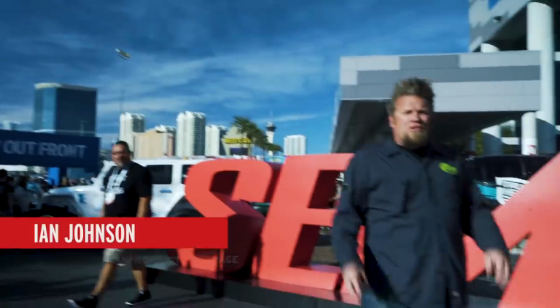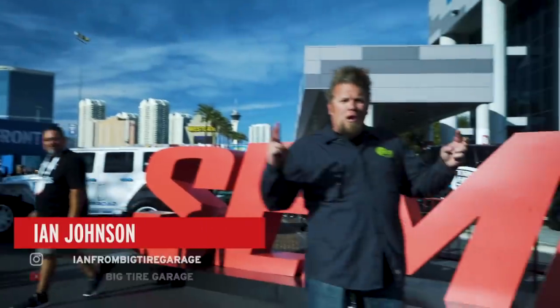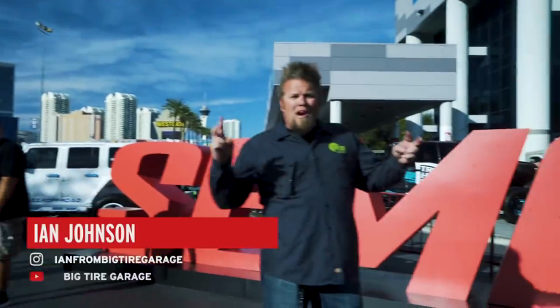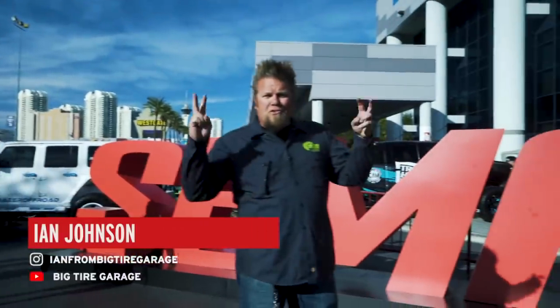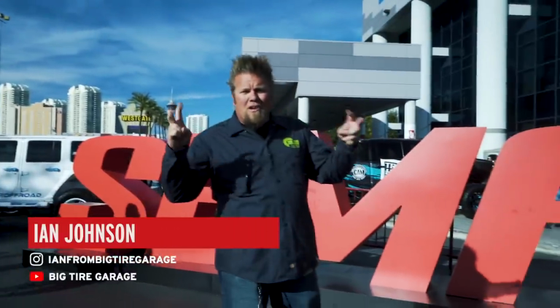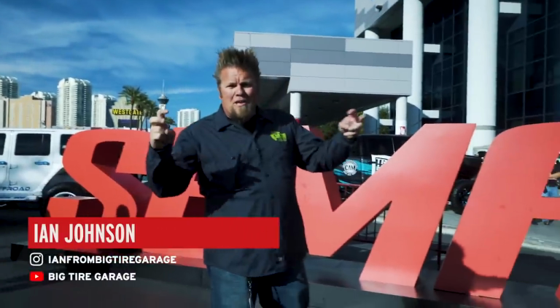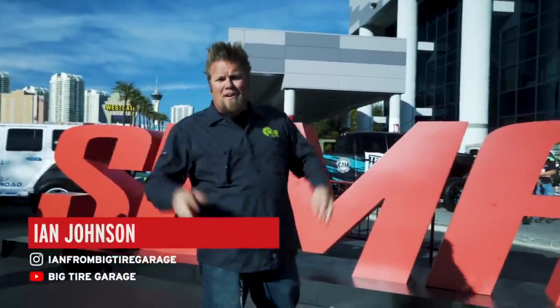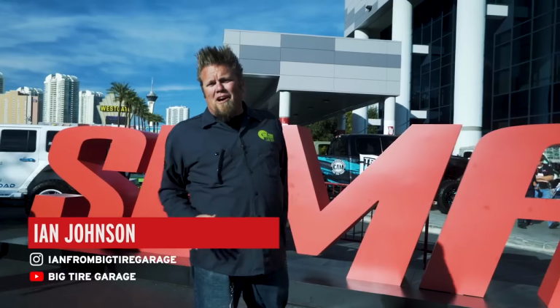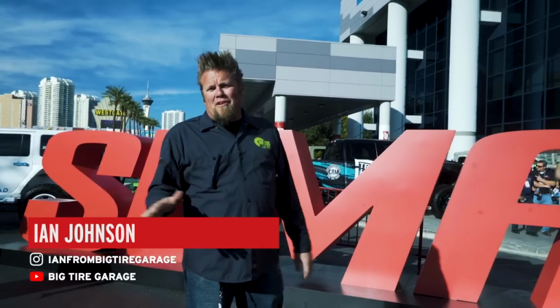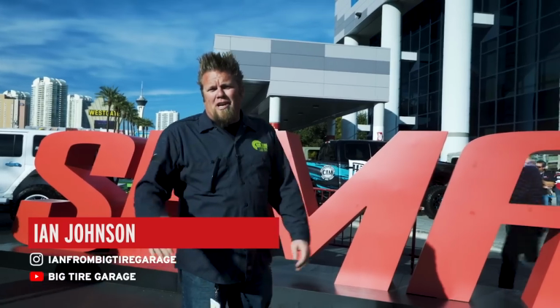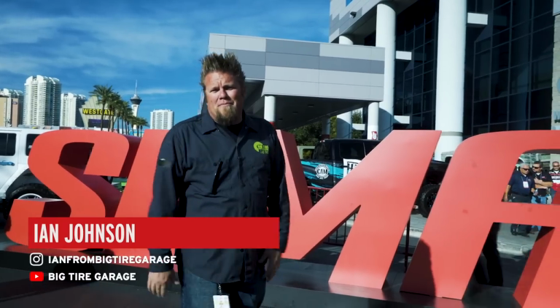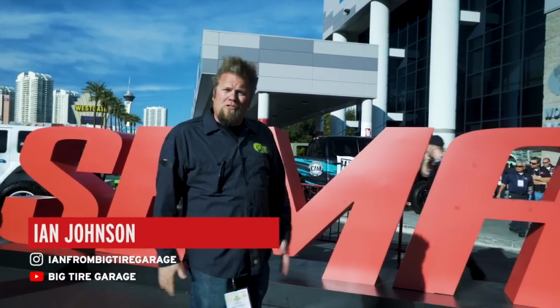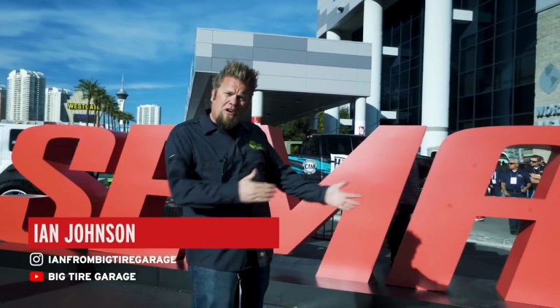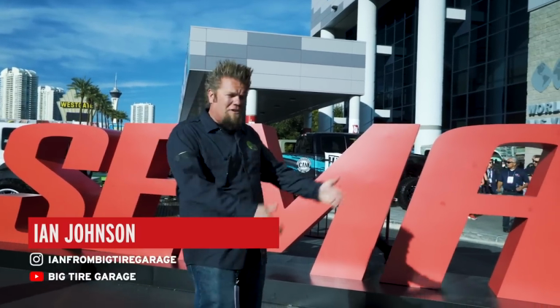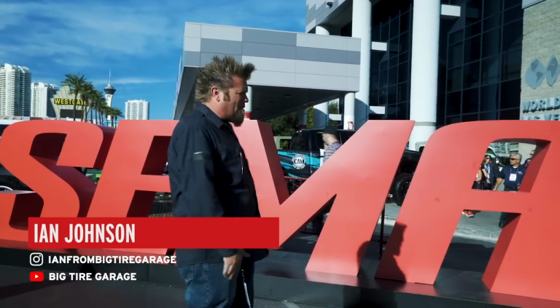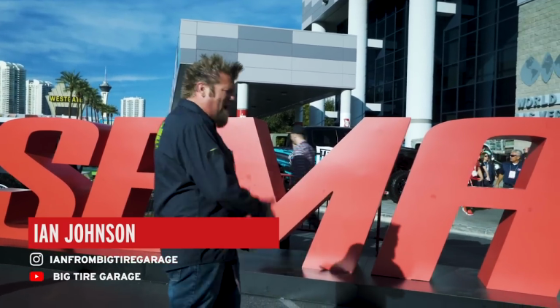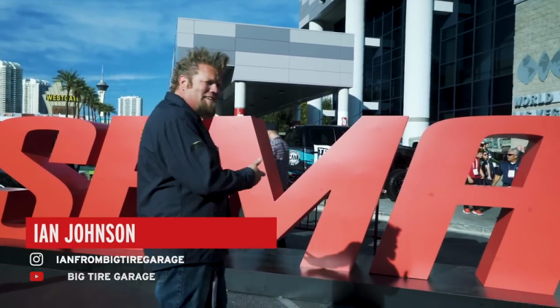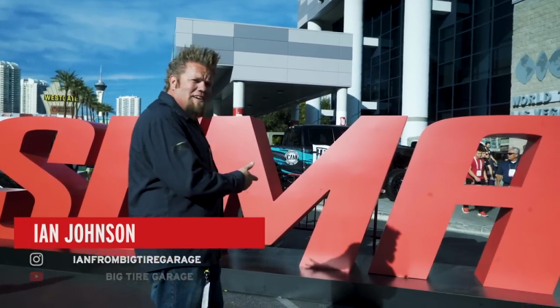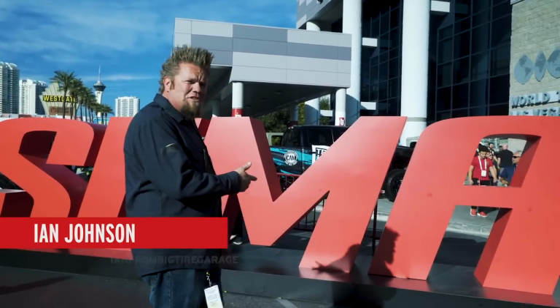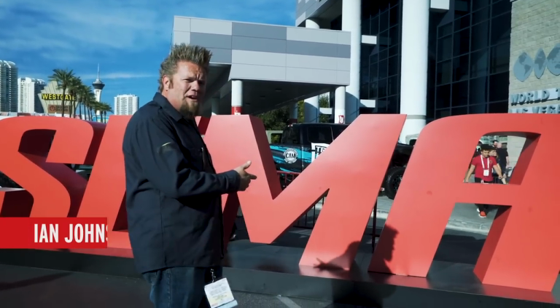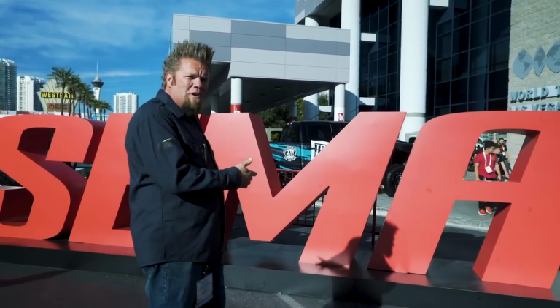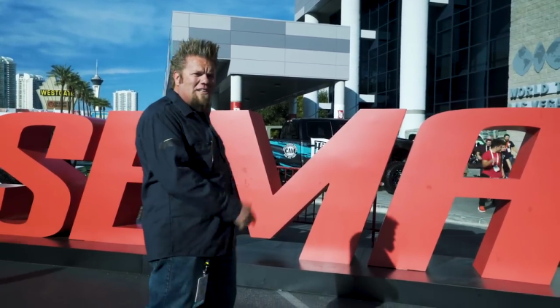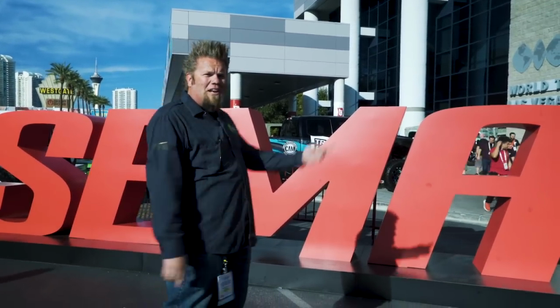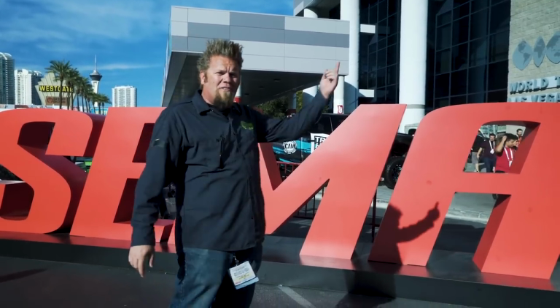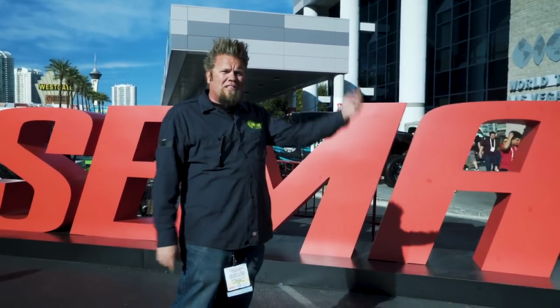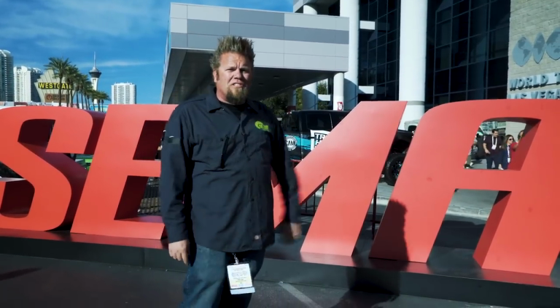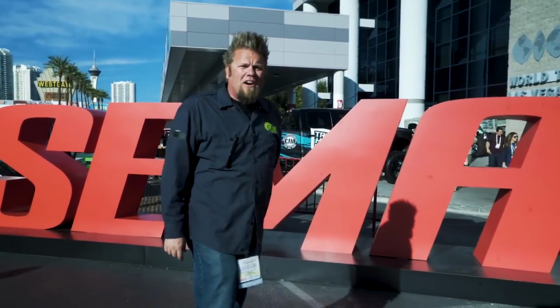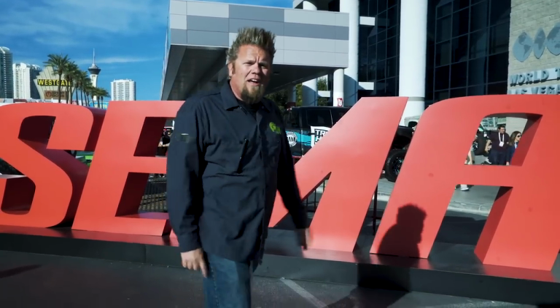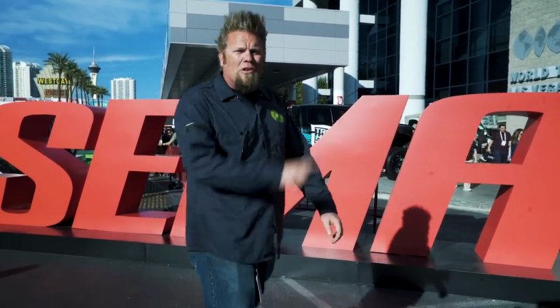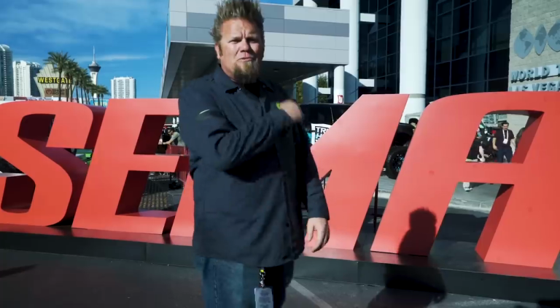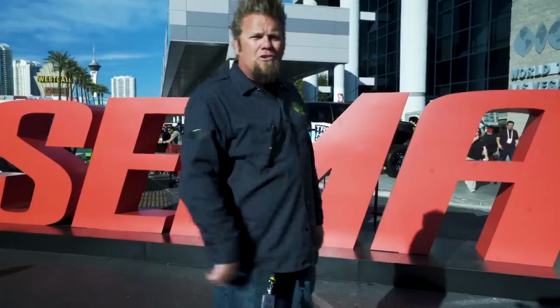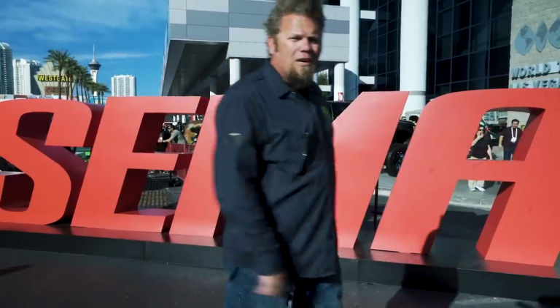The trail part of Trail to SEMA is all finished up, so the trails are done. We're here at SEMA 2018 Las Vegas Convention Center. Let's go look at some cool junk.